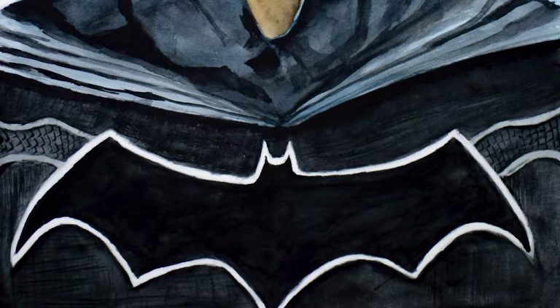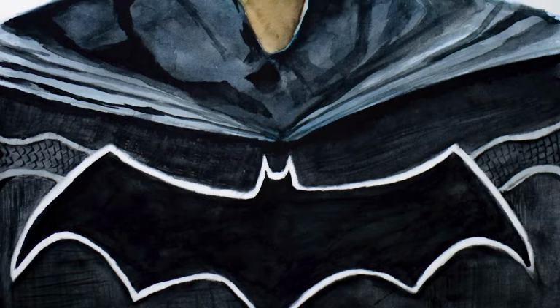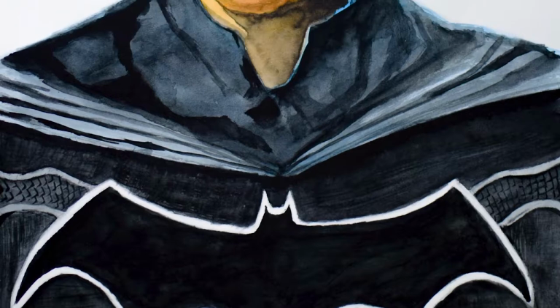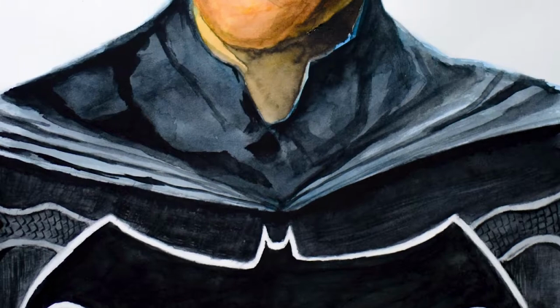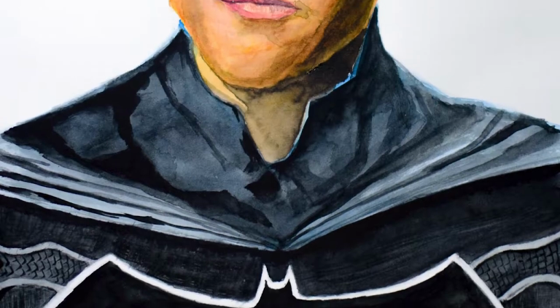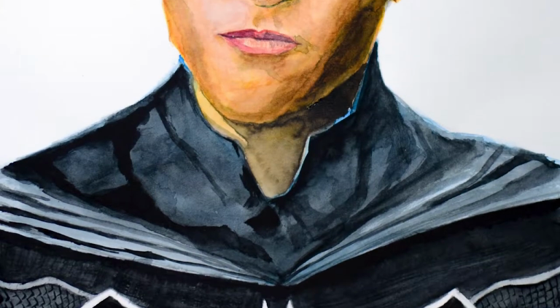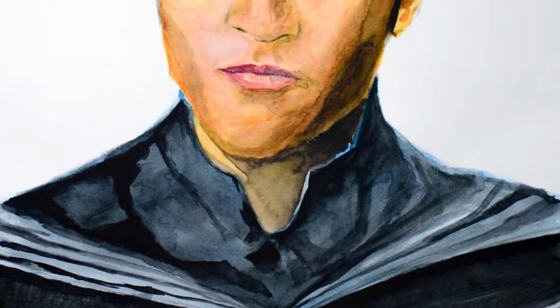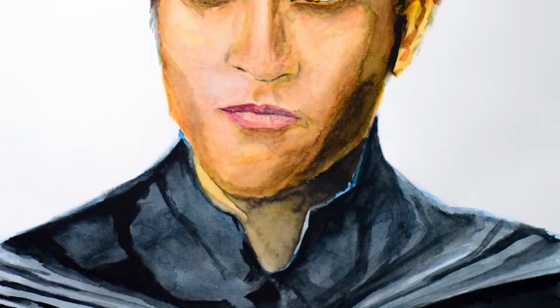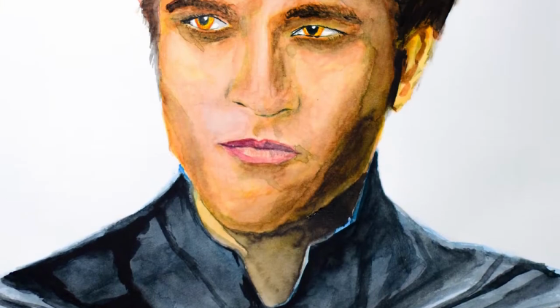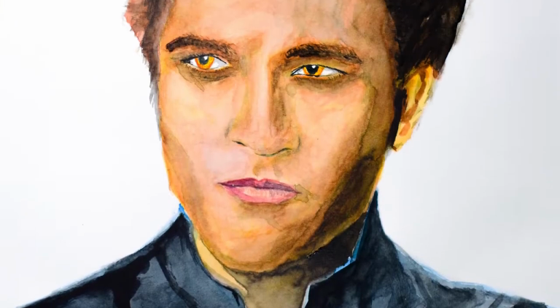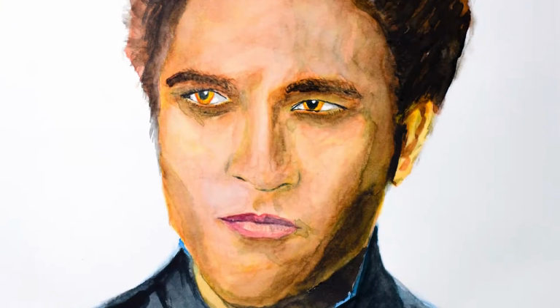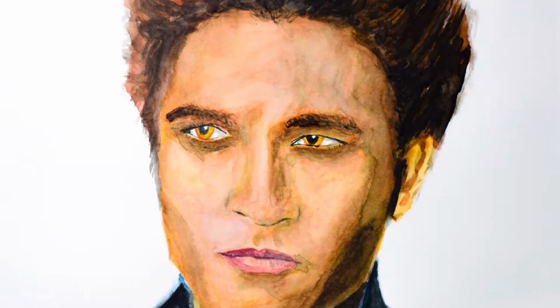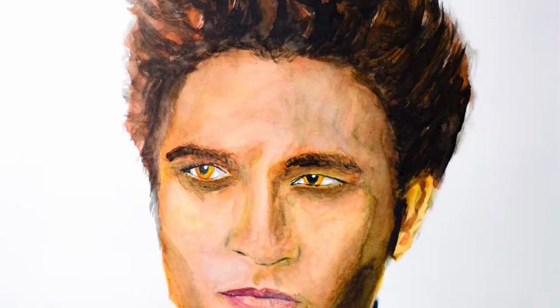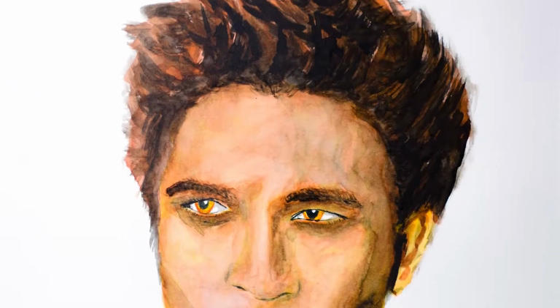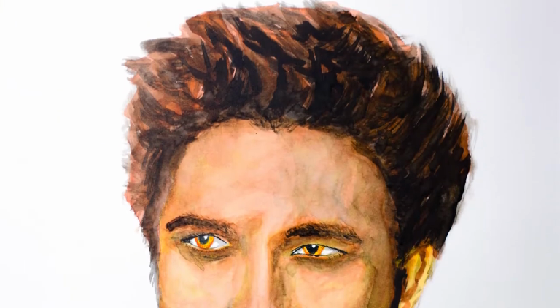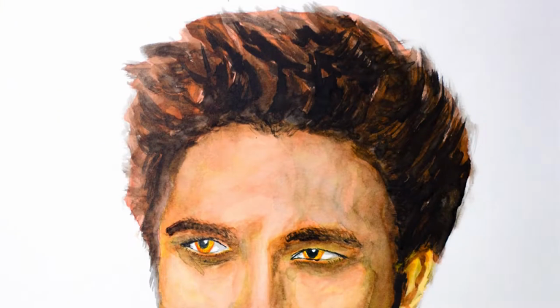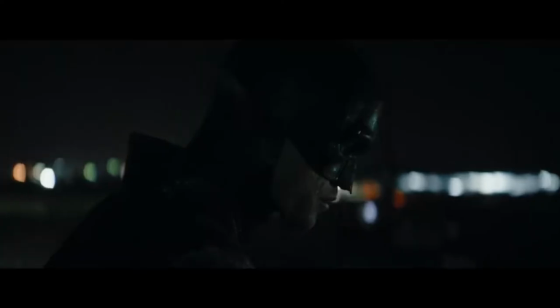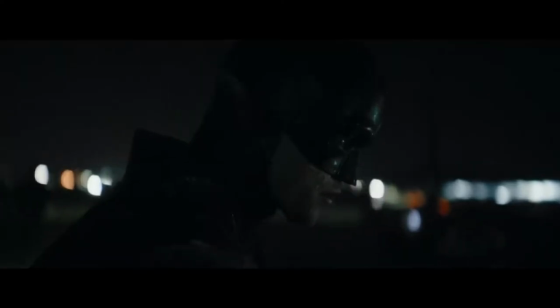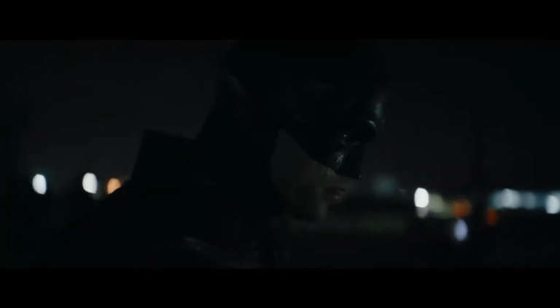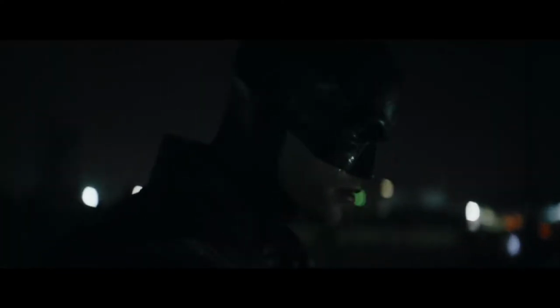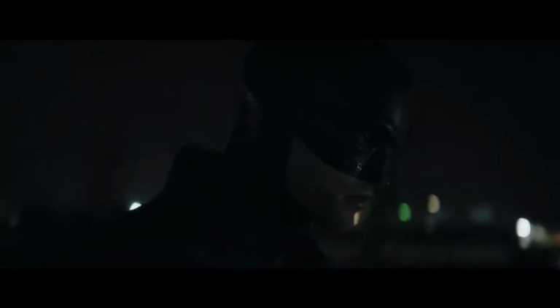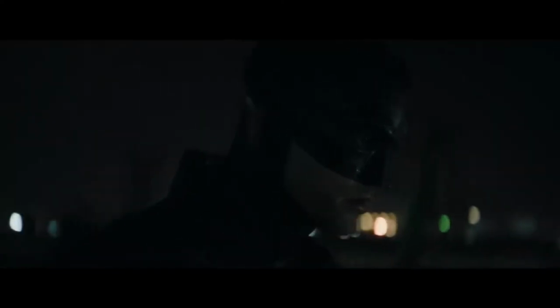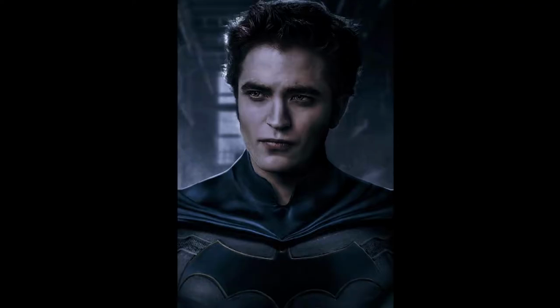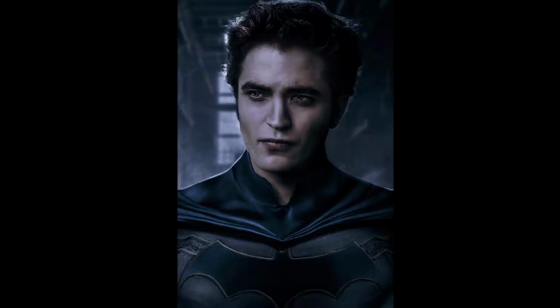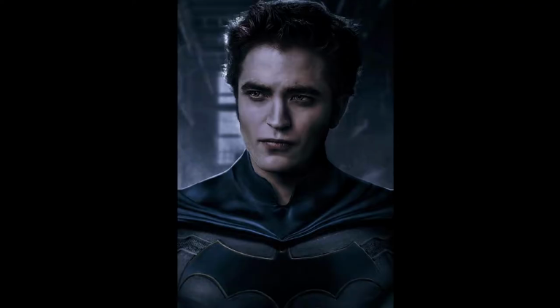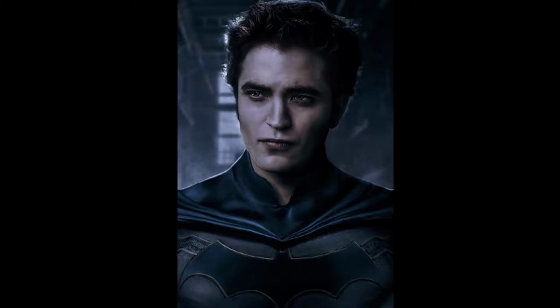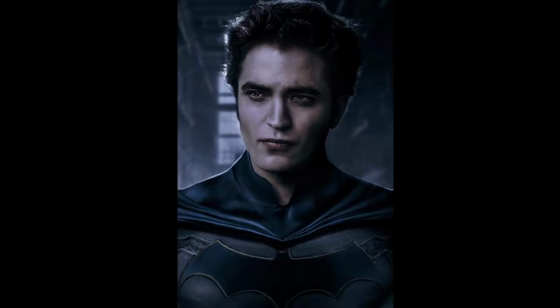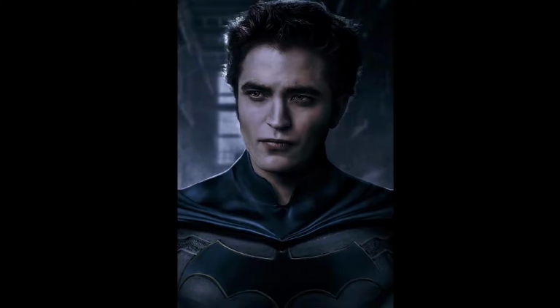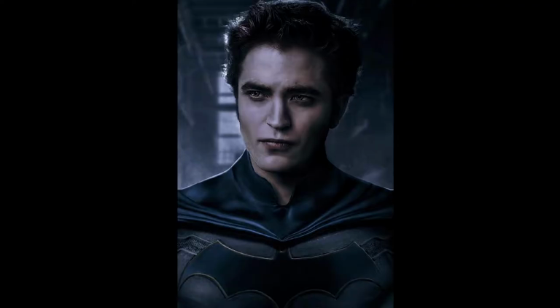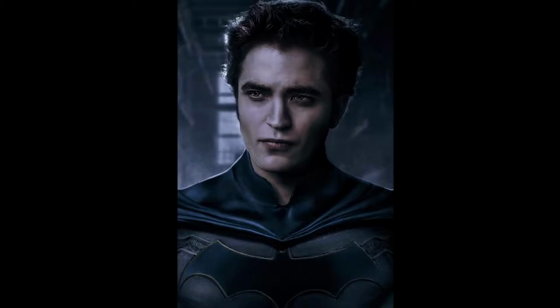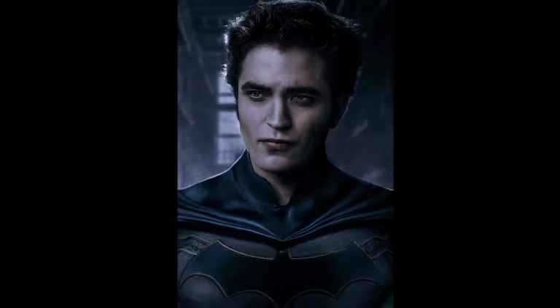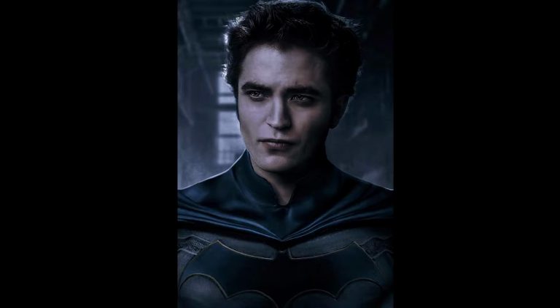In this video I am painting Robert Pattinson as Batman, and this is the reference picture that I'm going to use.